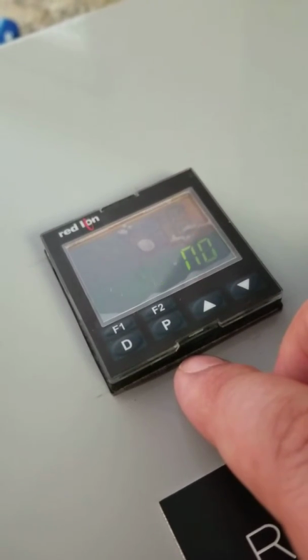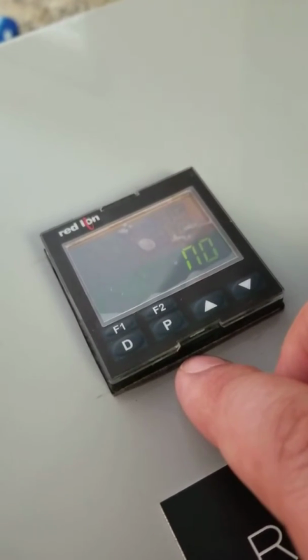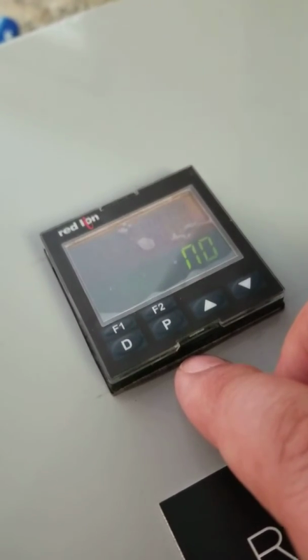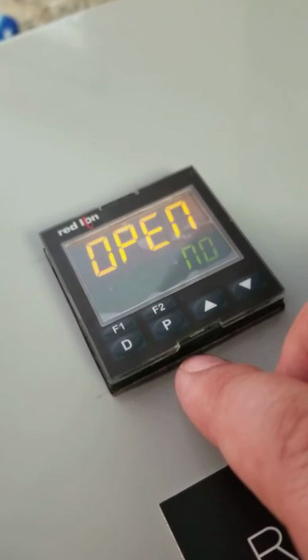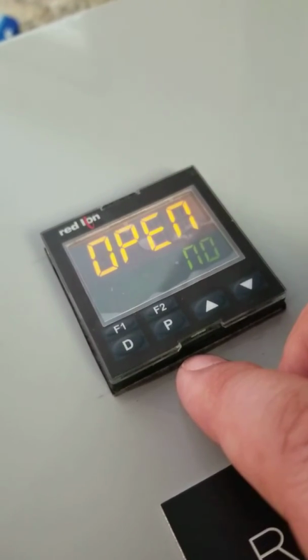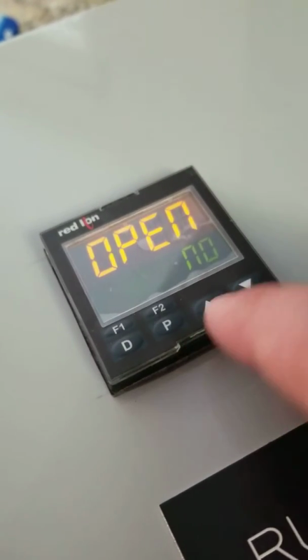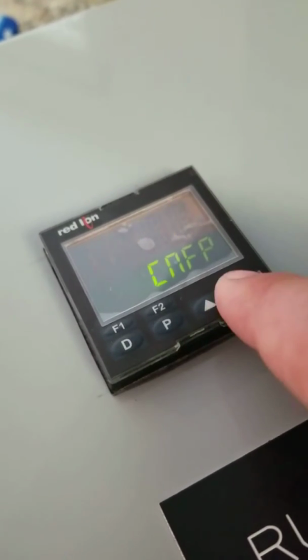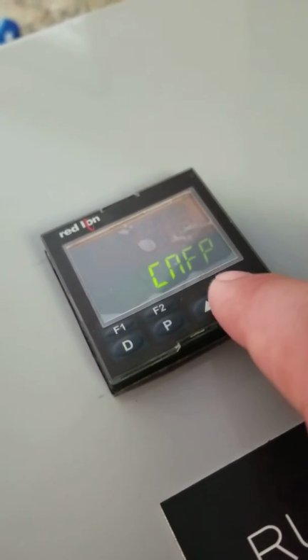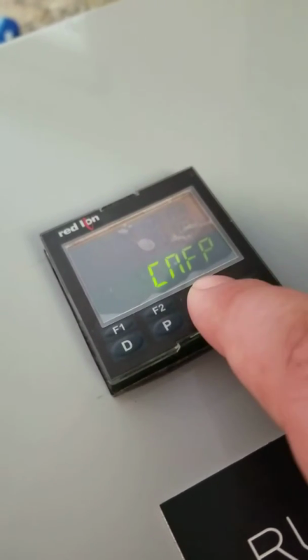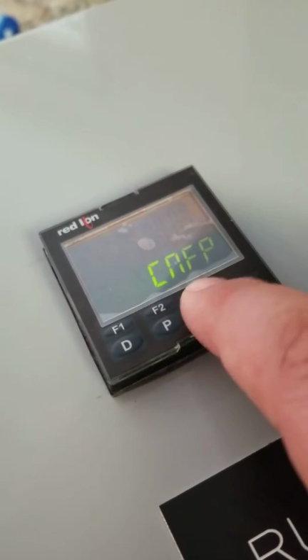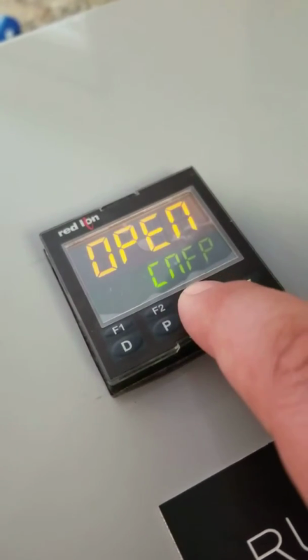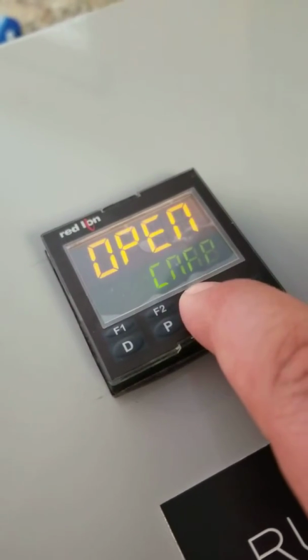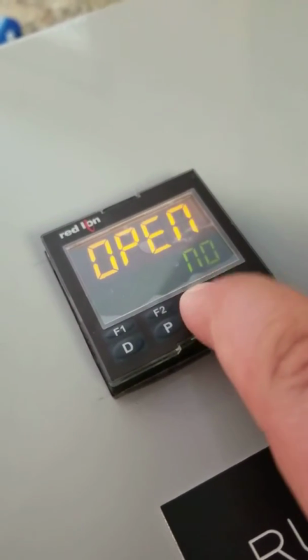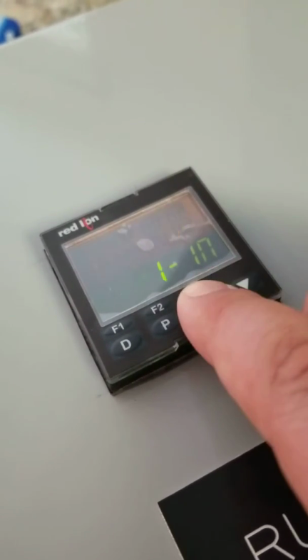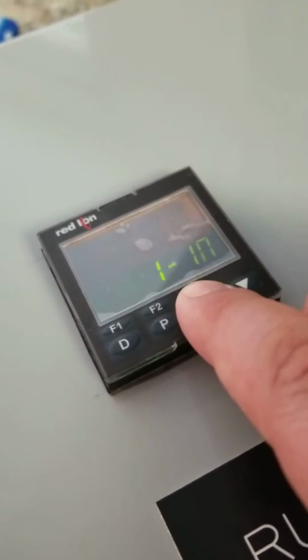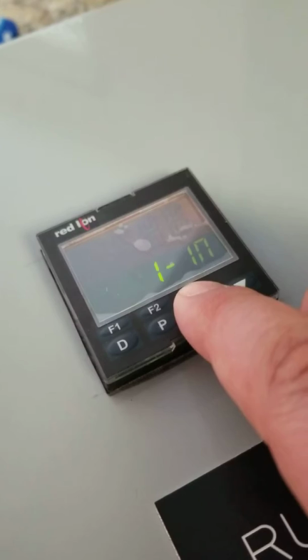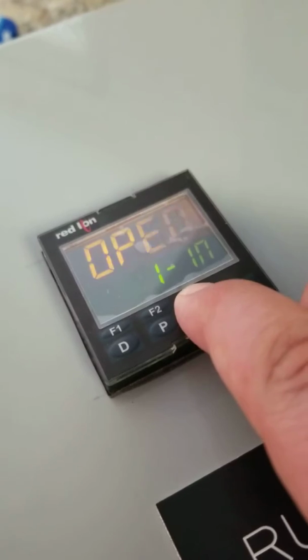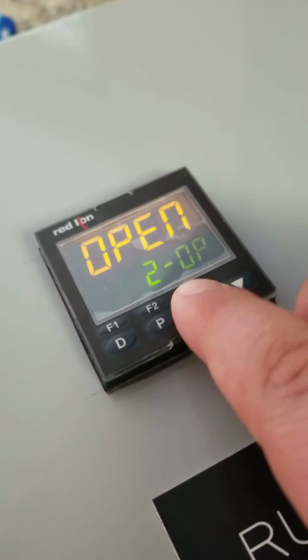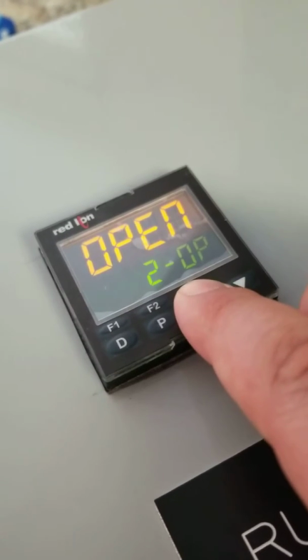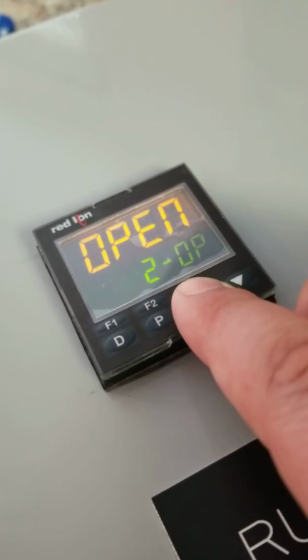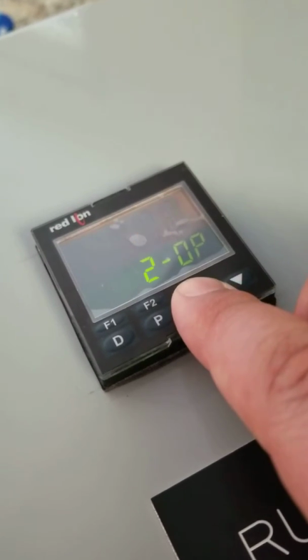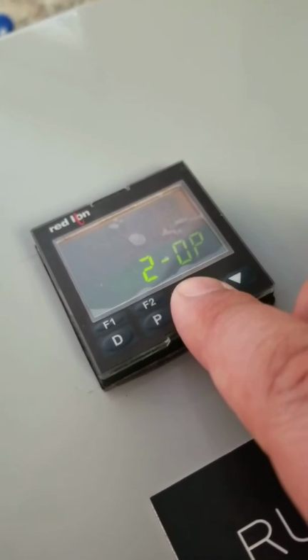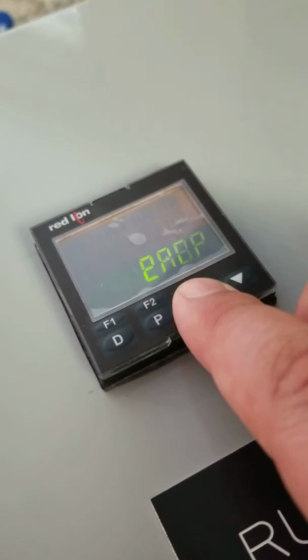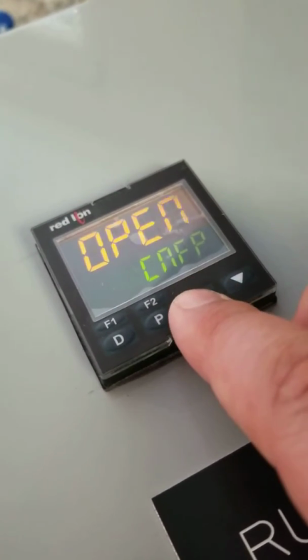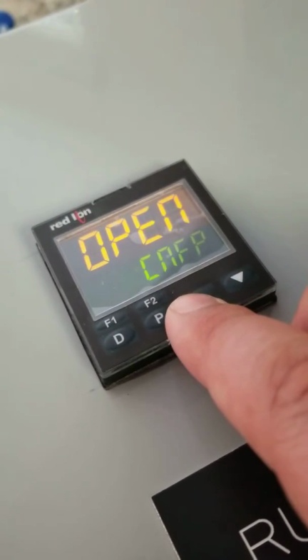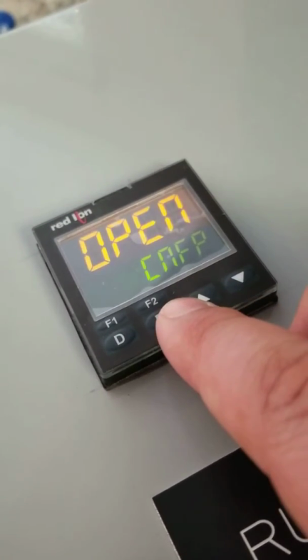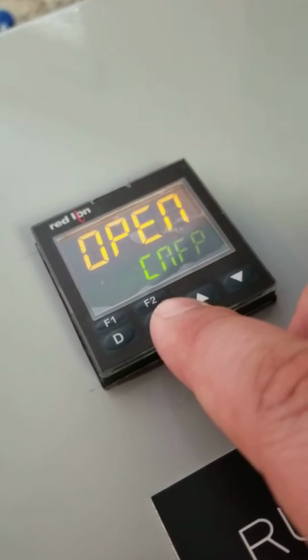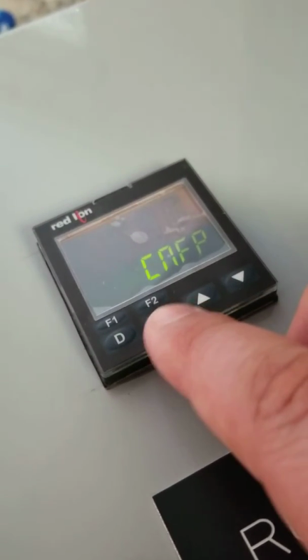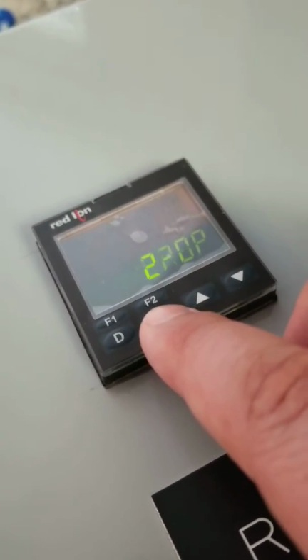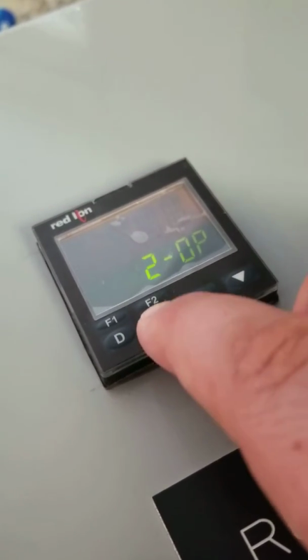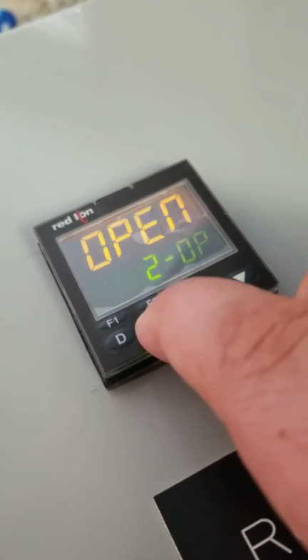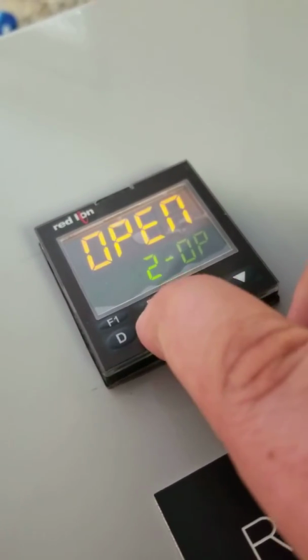Press the up arrow two times until you see the number two — that's for the outputs. Press P to acknowledge.